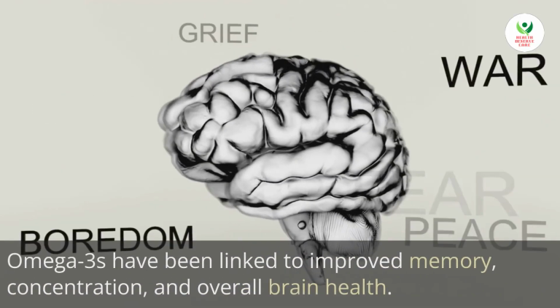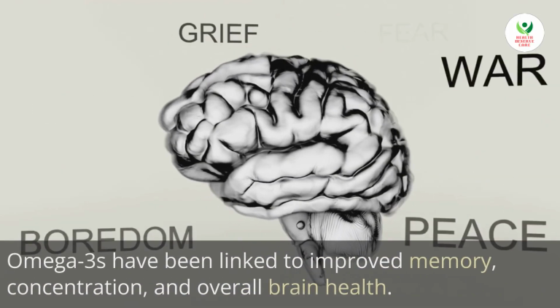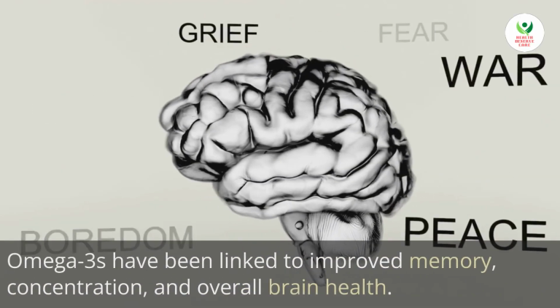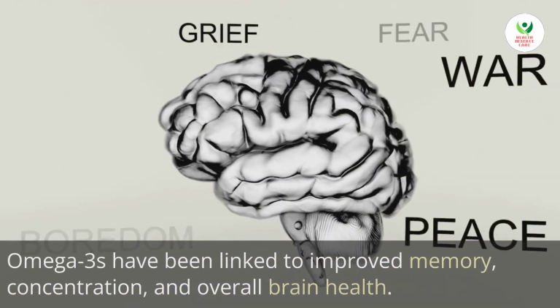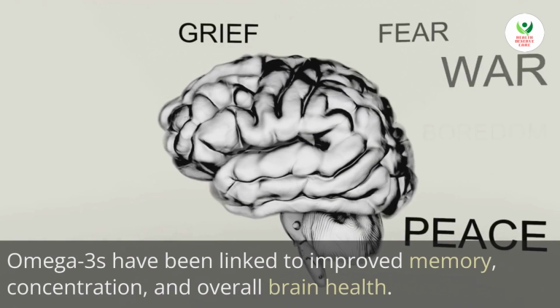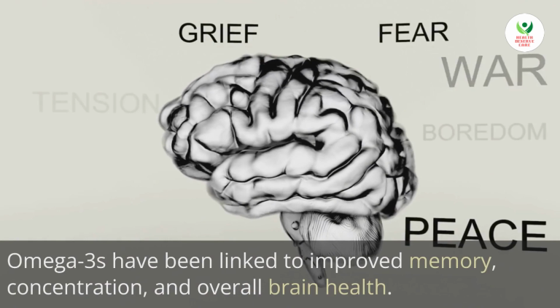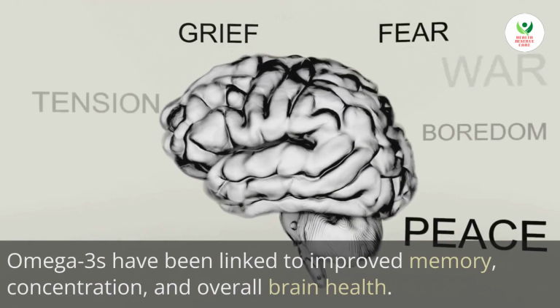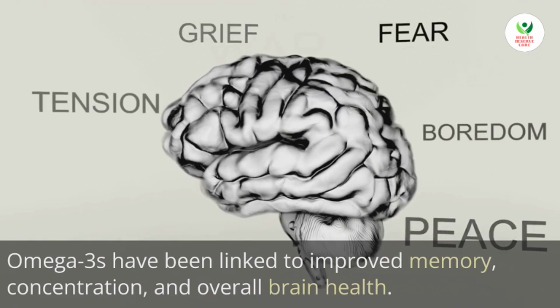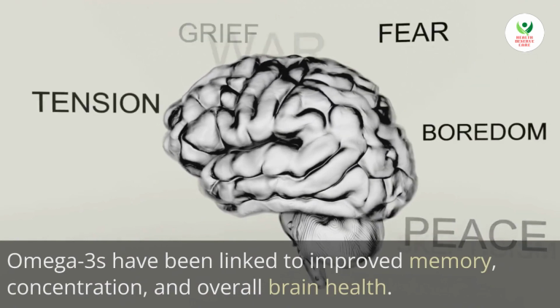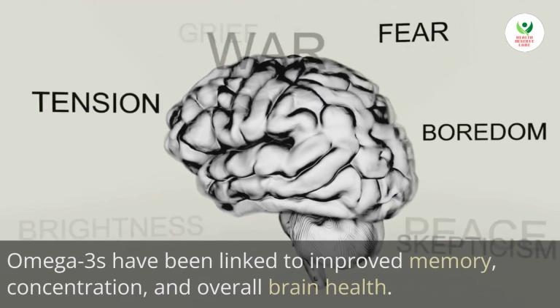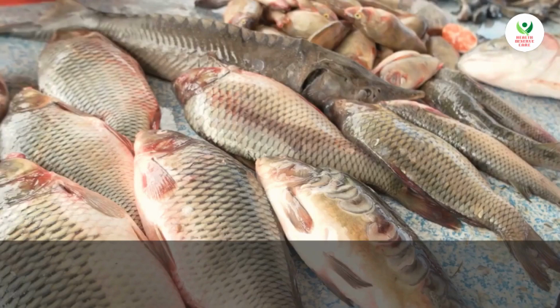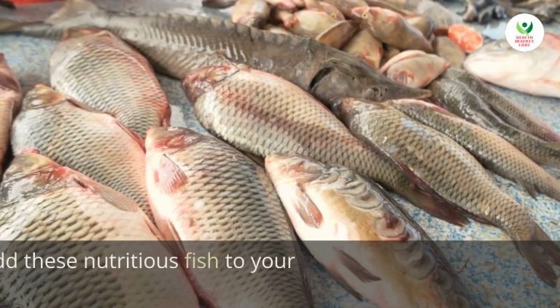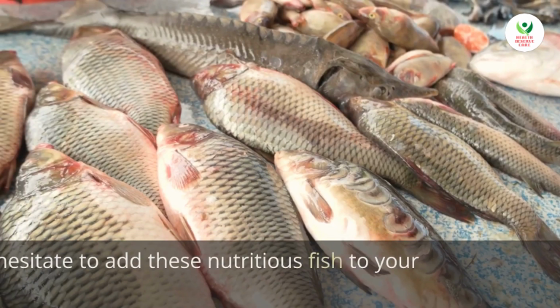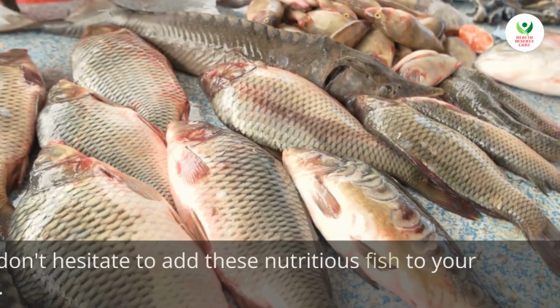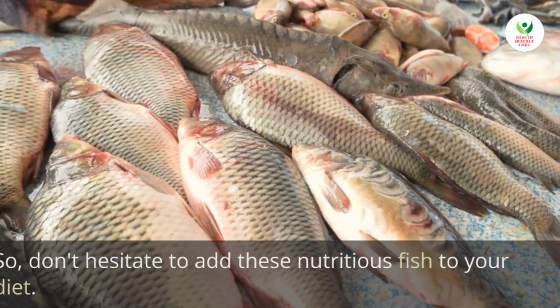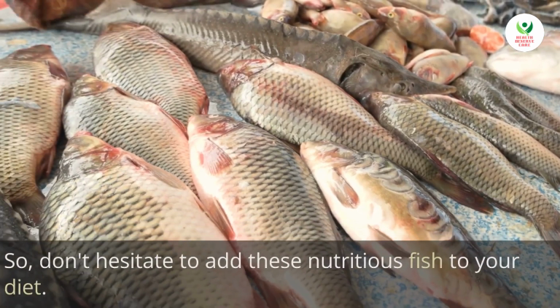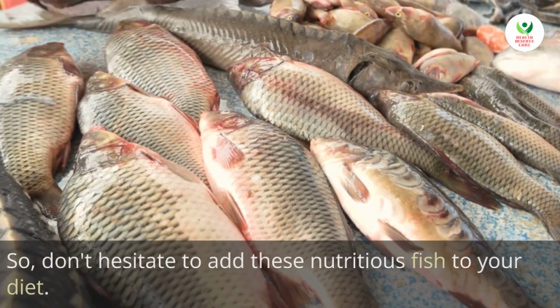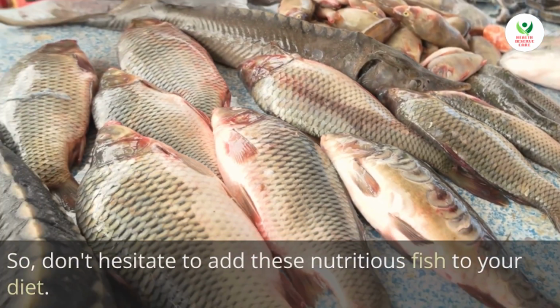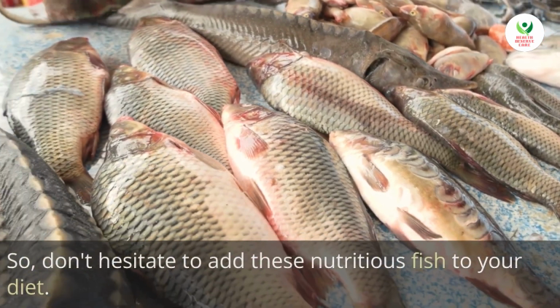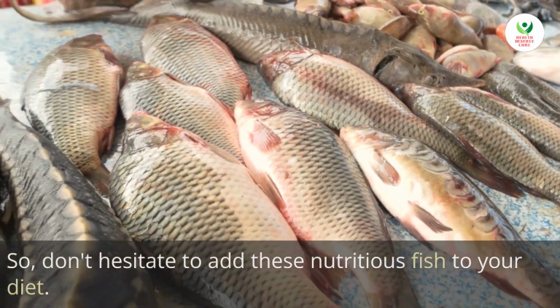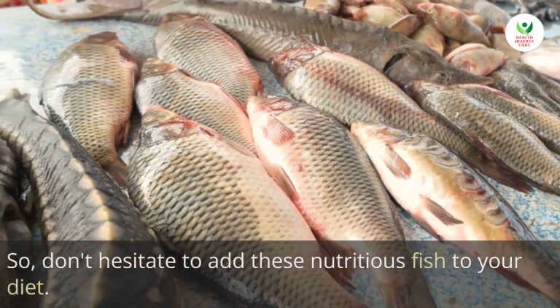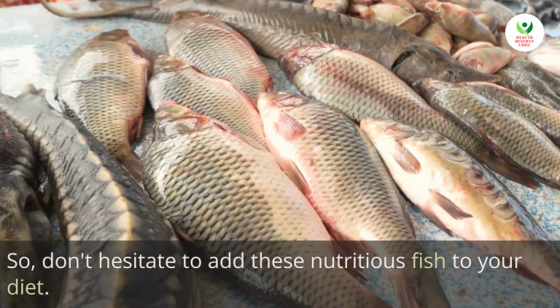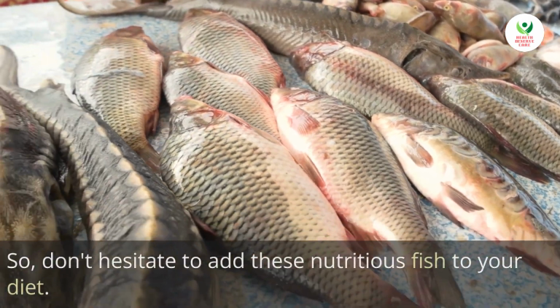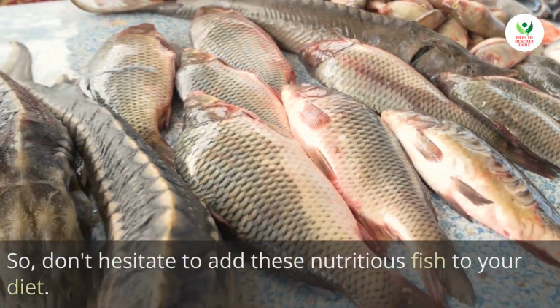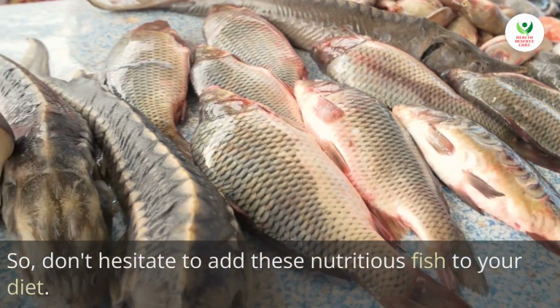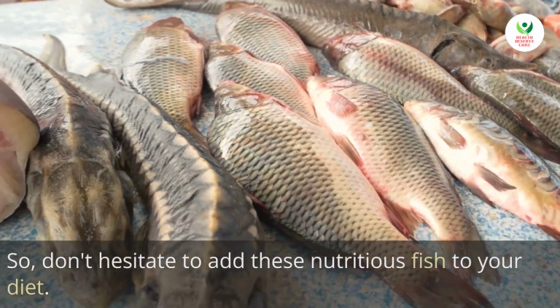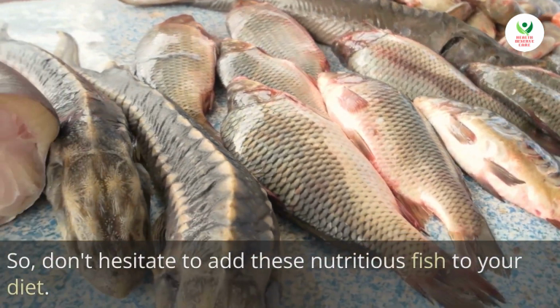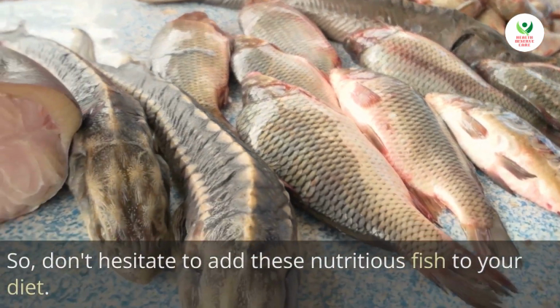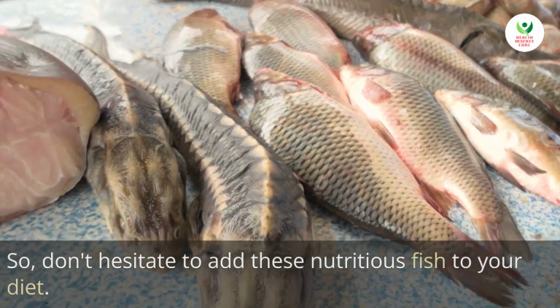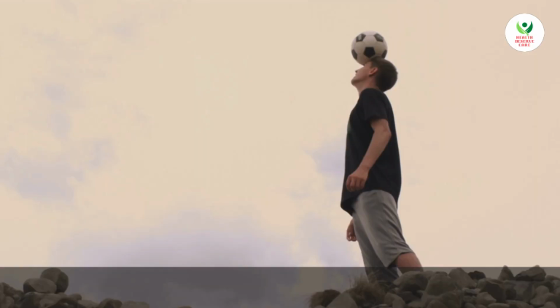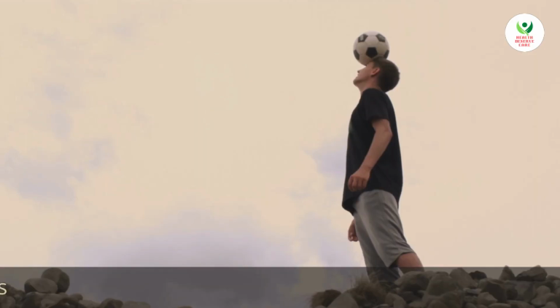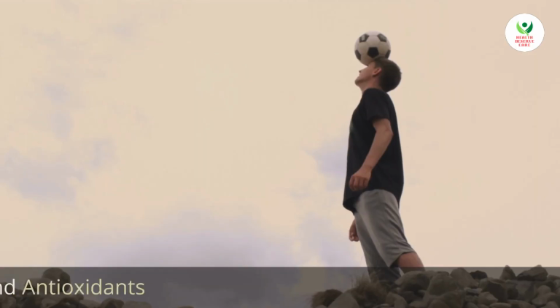Omega-3s have been linked to improved memory, concentration, and overall brain health, so don't hesitate to add these nutritious fish to your diet.